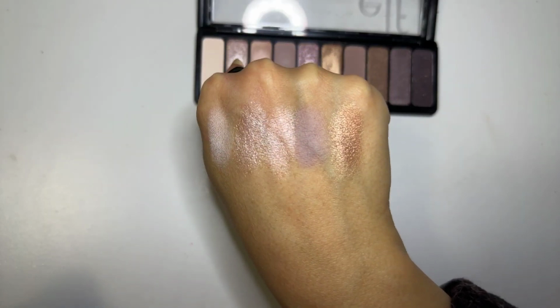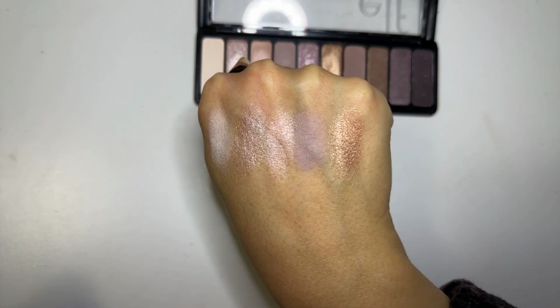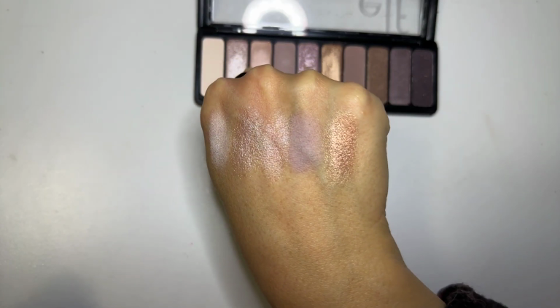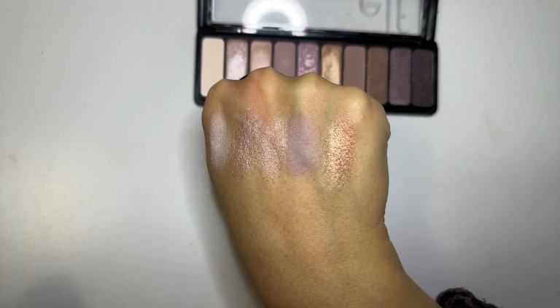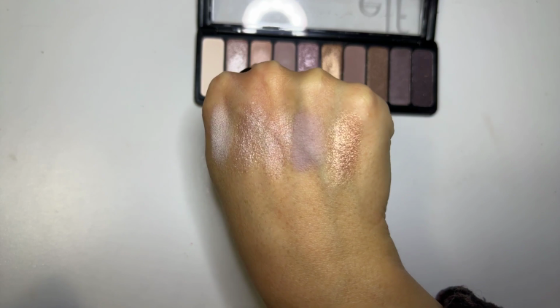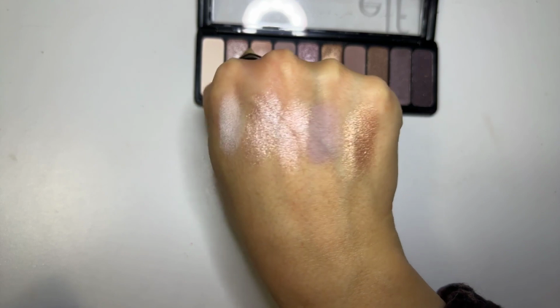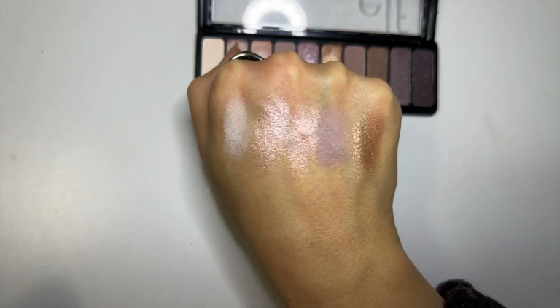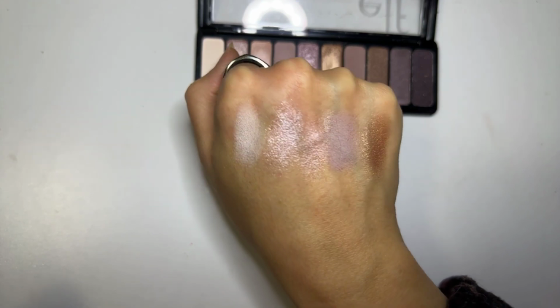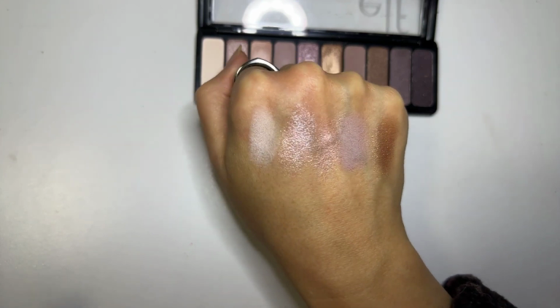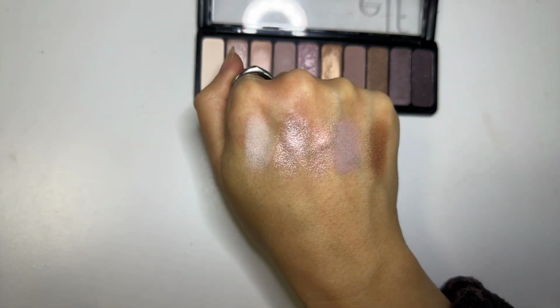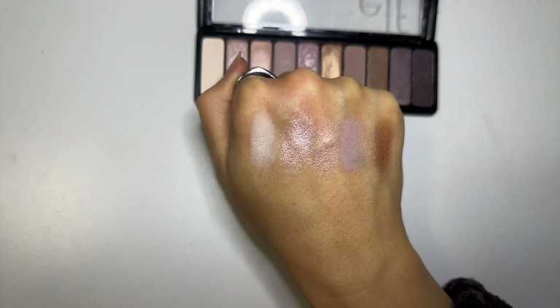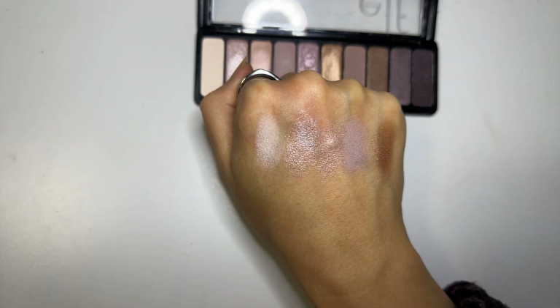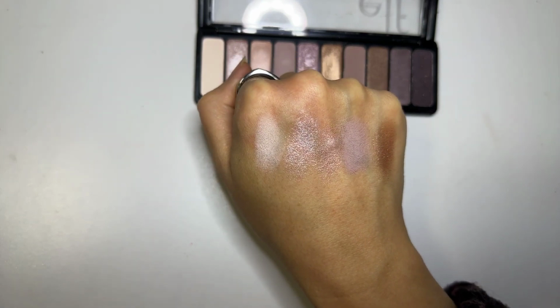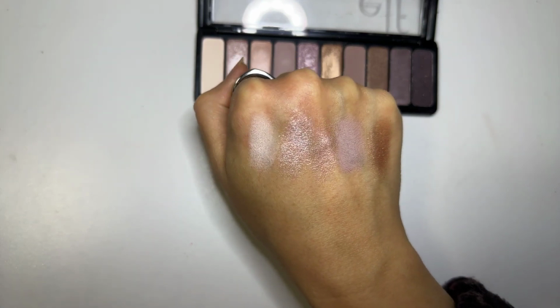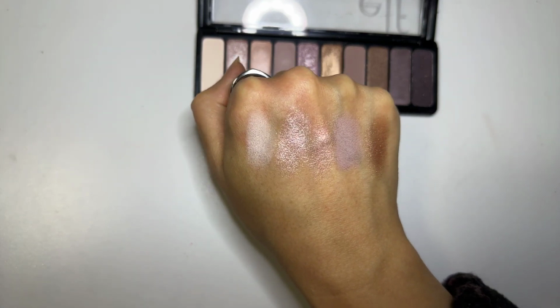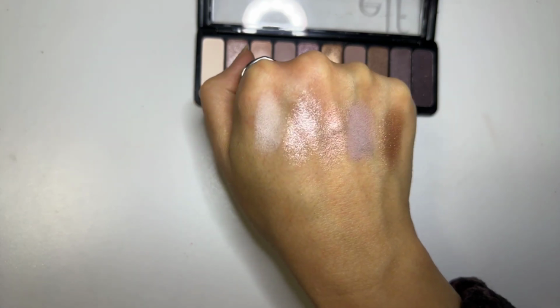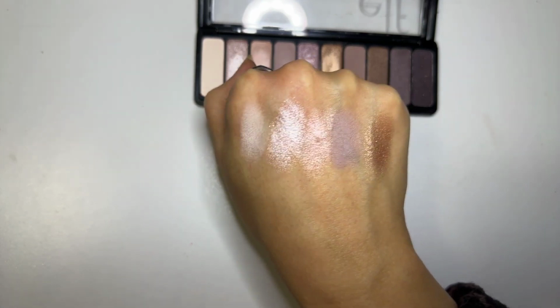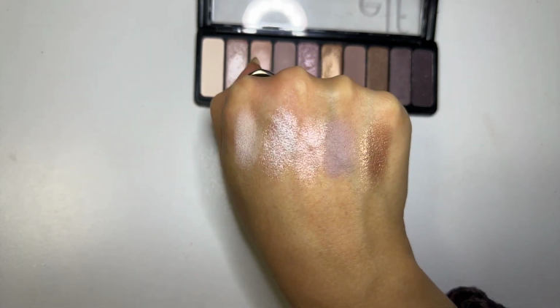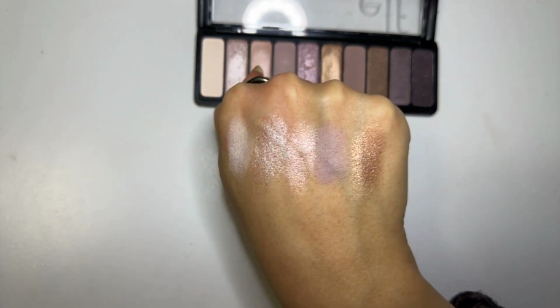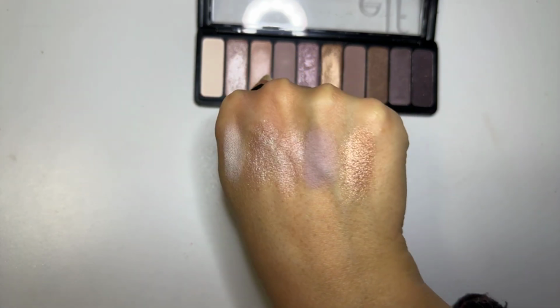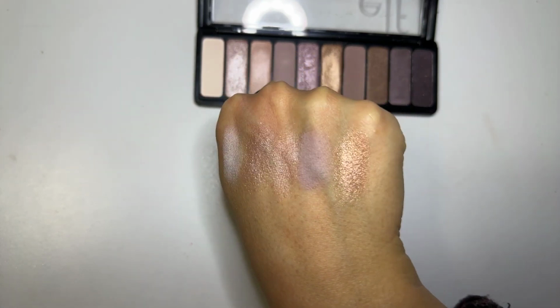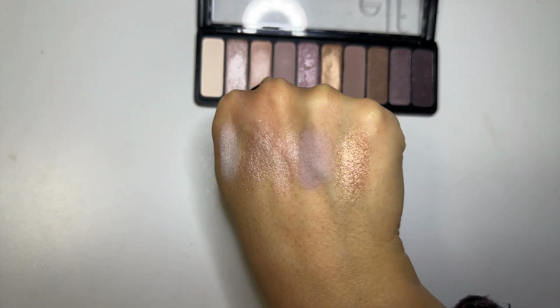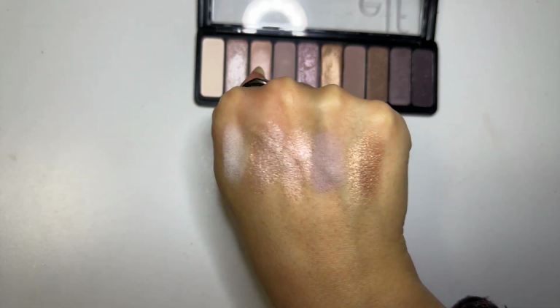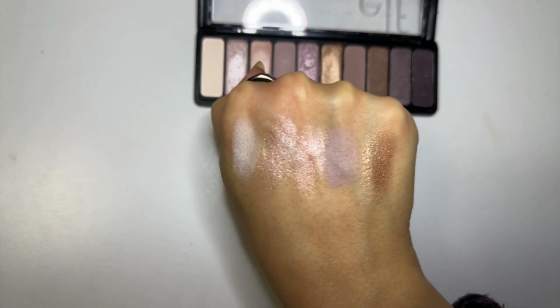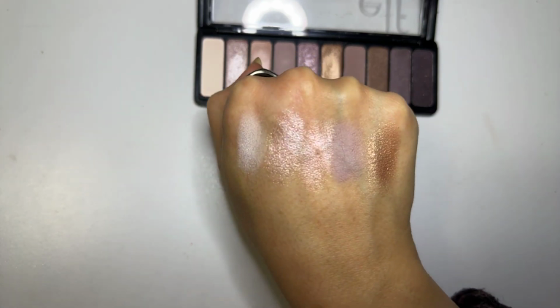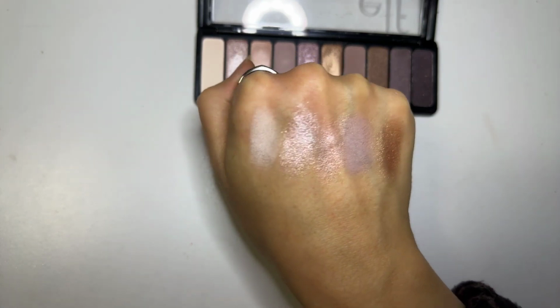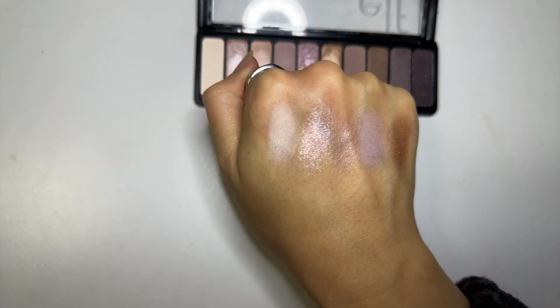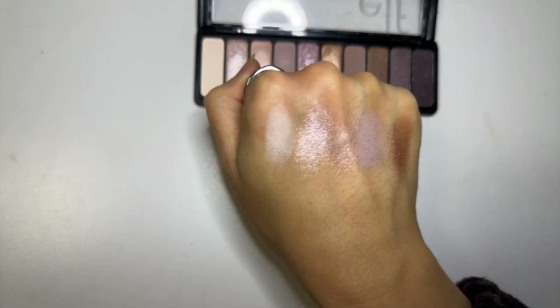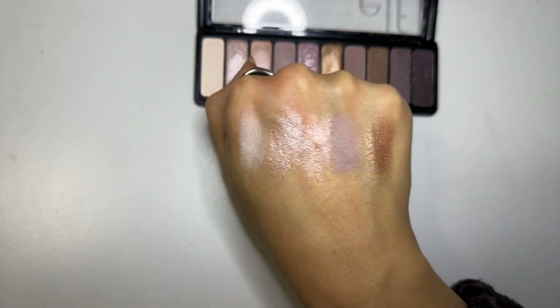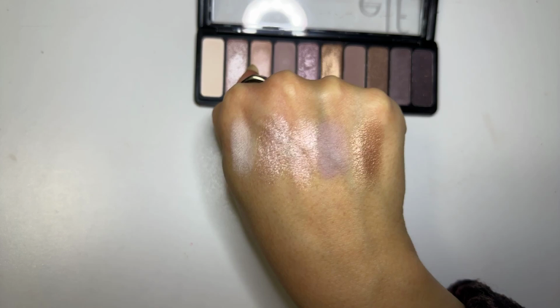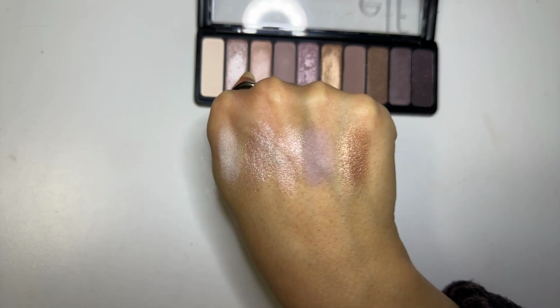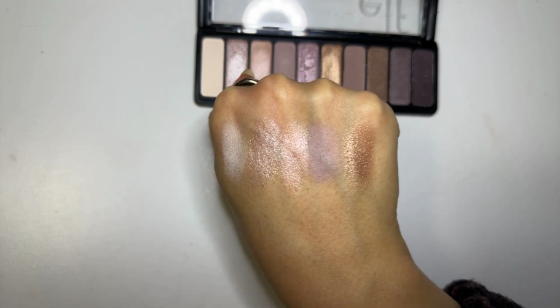There are no duds in this palette. The consistency of all the mattes are exactly the same, and the consistency of all the shimmers are exactly the same.